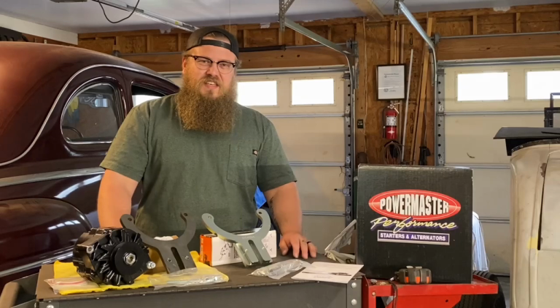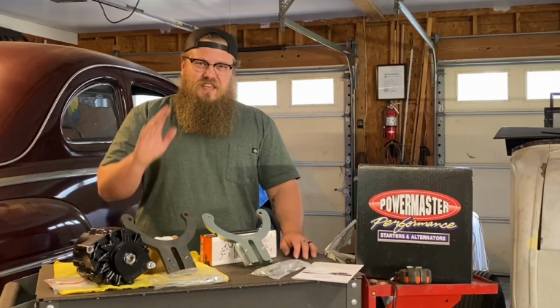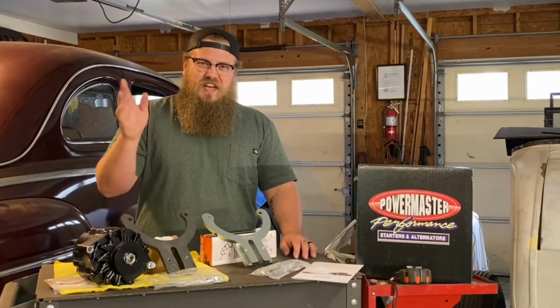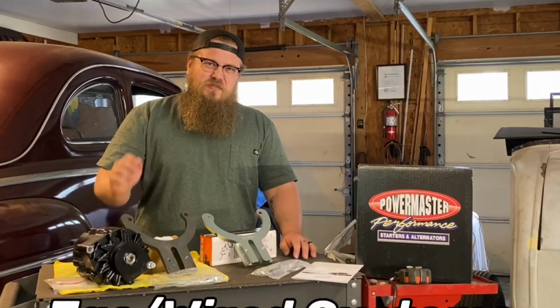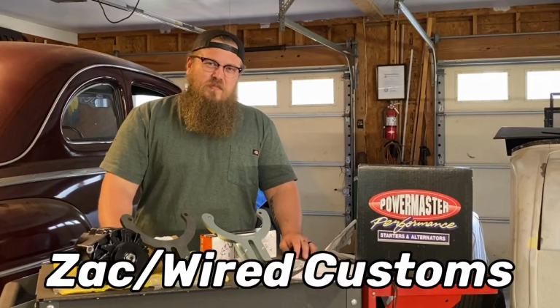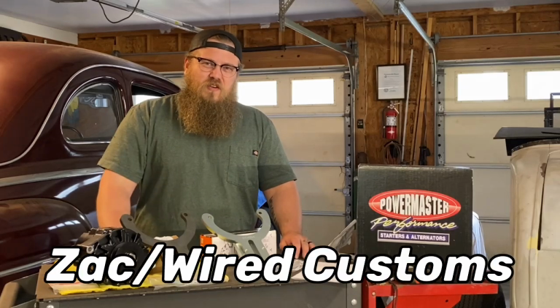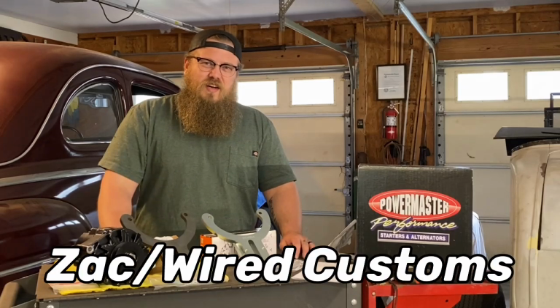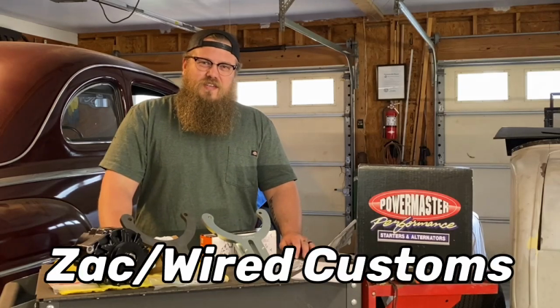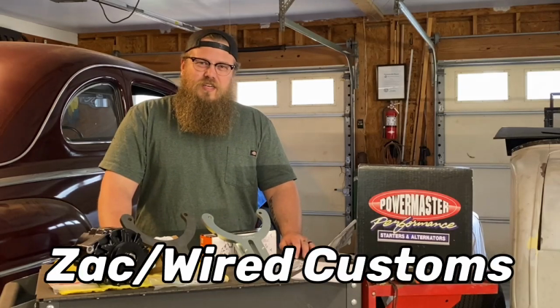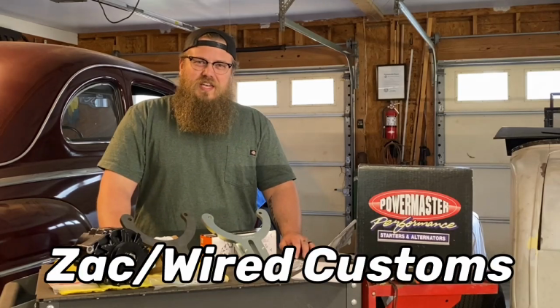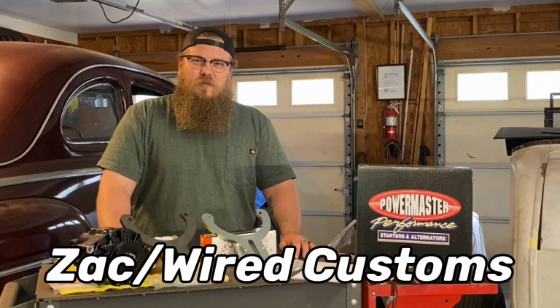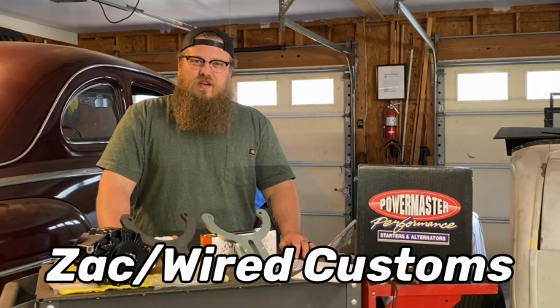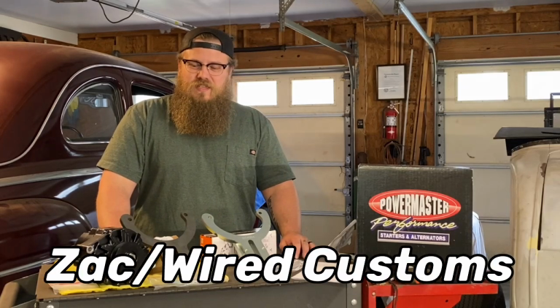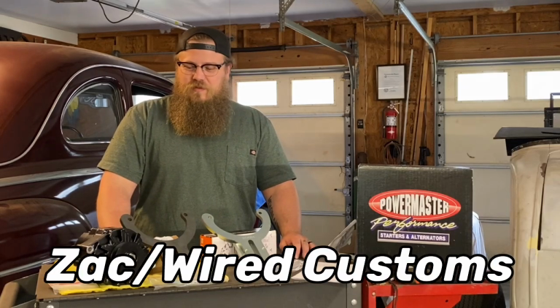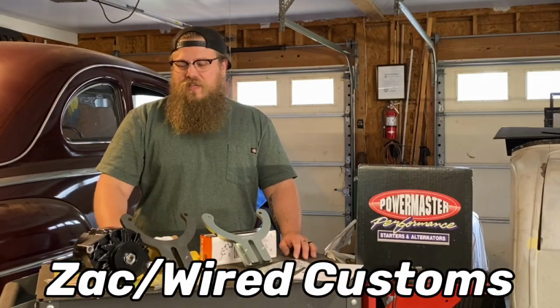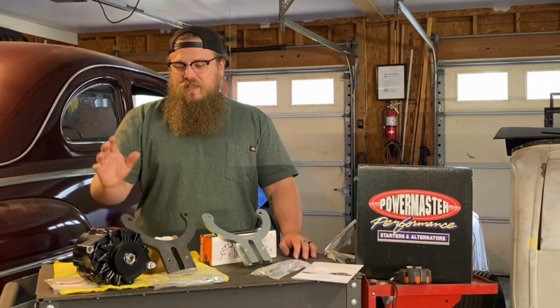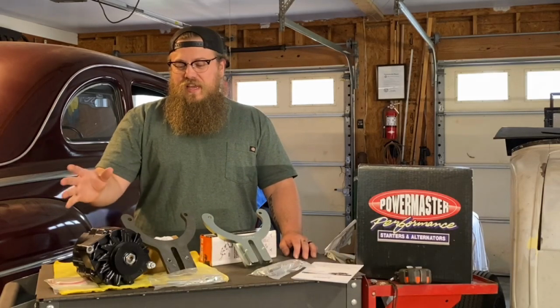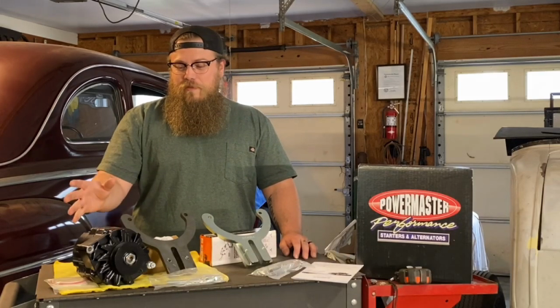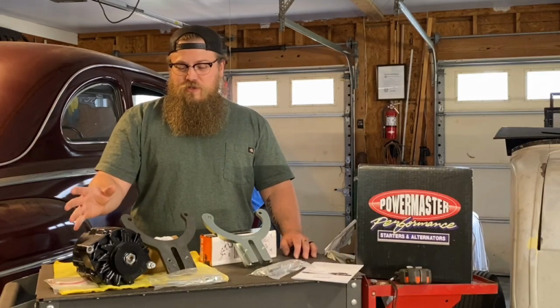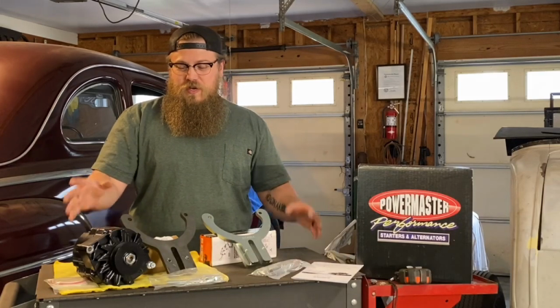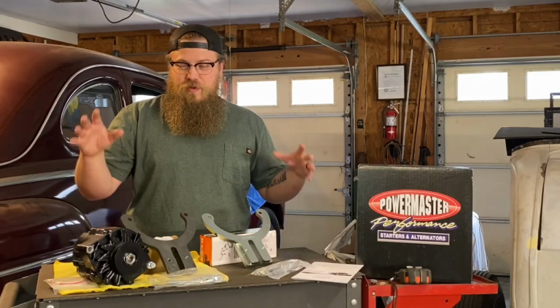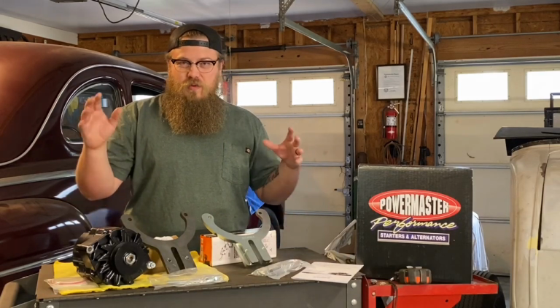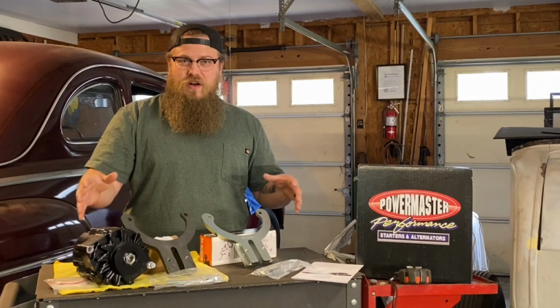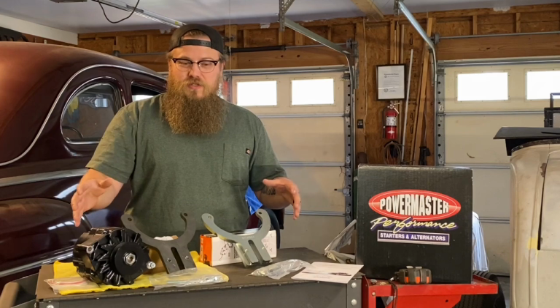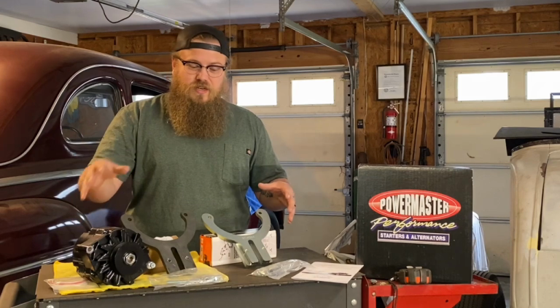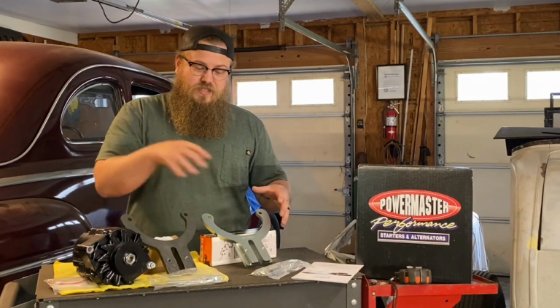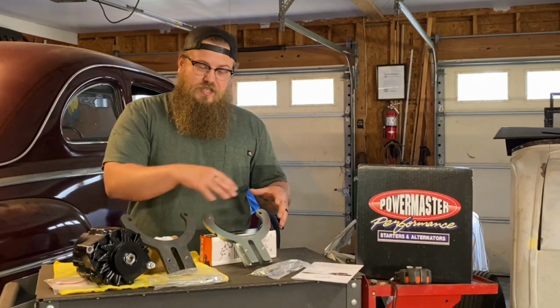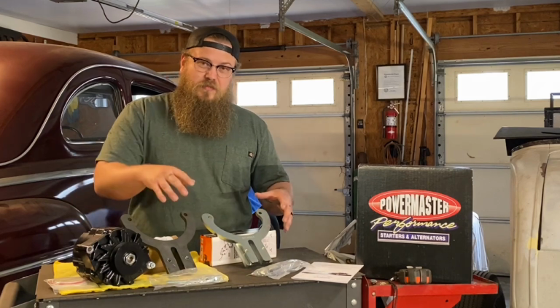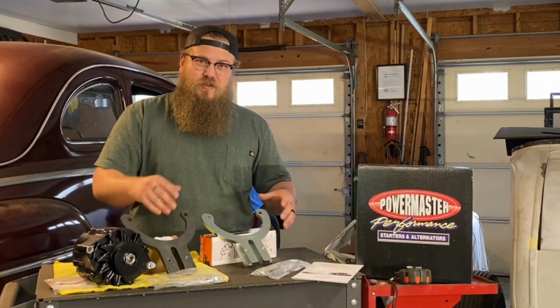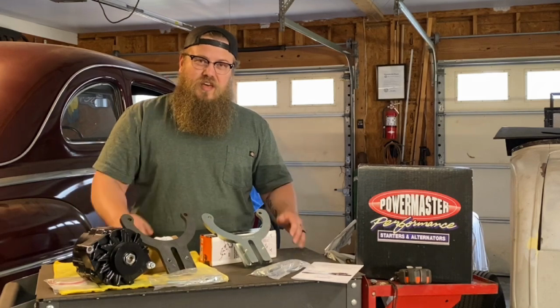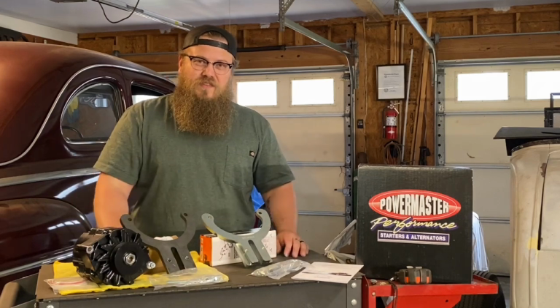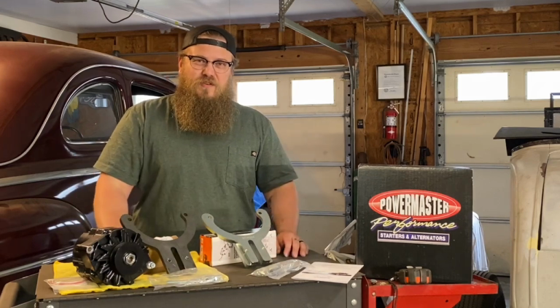Hey guys, welcome to my garage. I am Zach with Wired Customs. Today I'm going to show you how to pick the right alternator and setup for your flathead Ford.